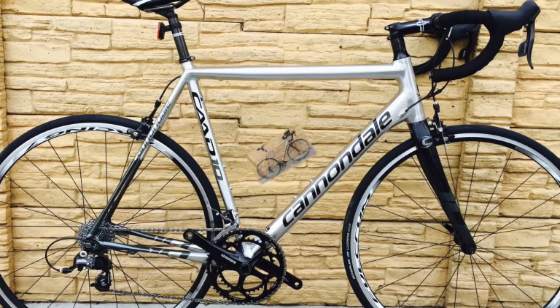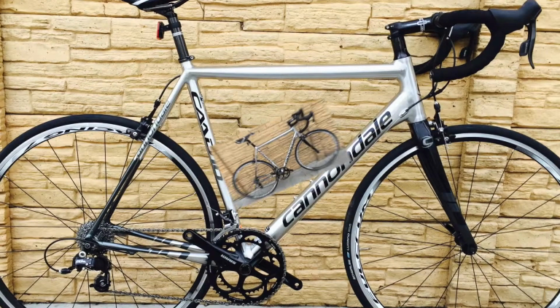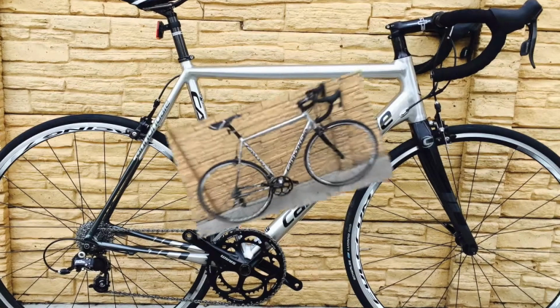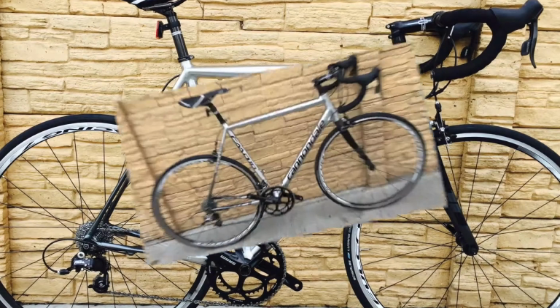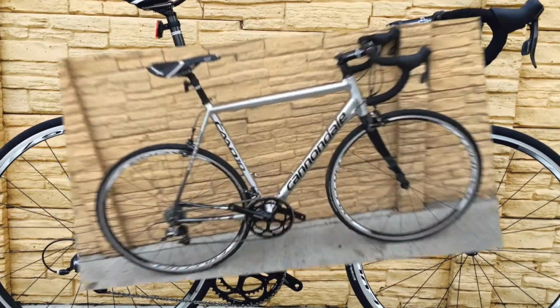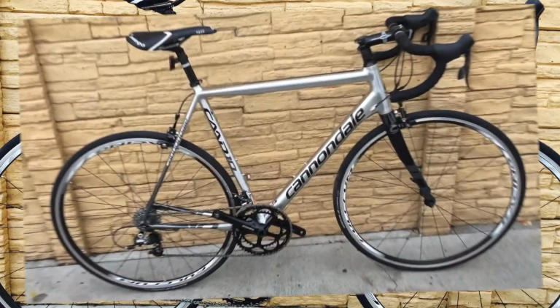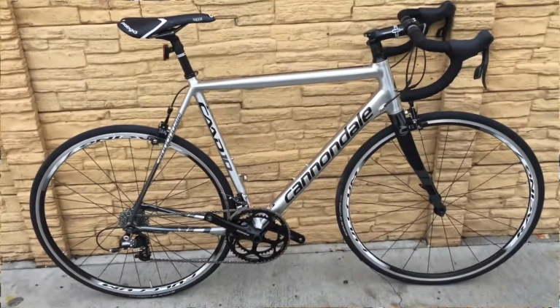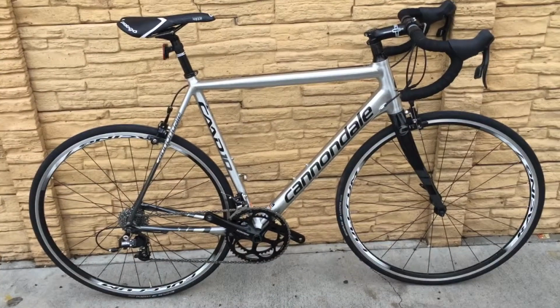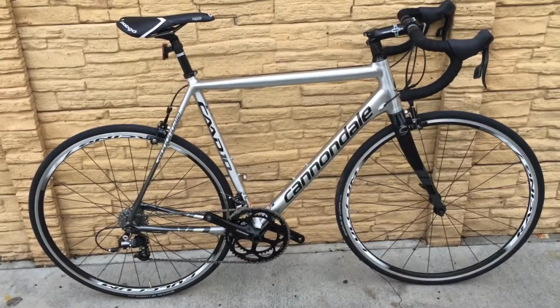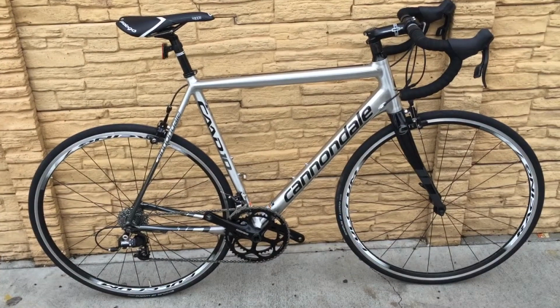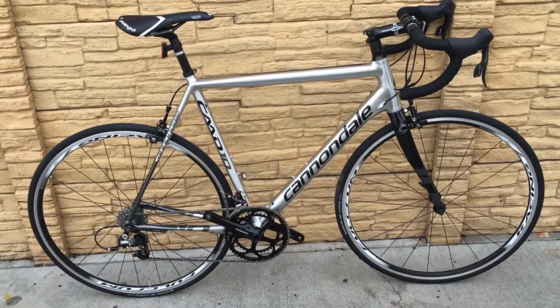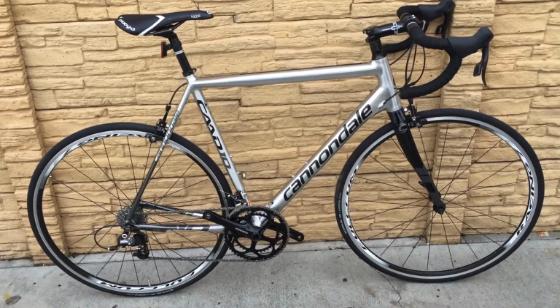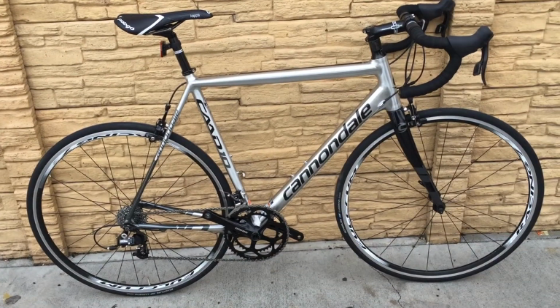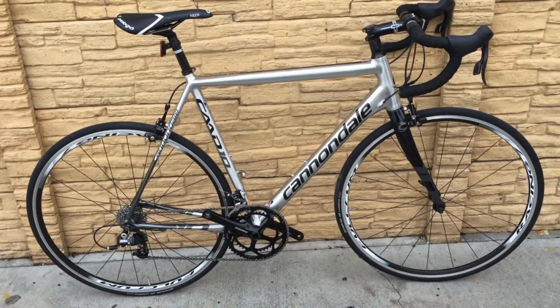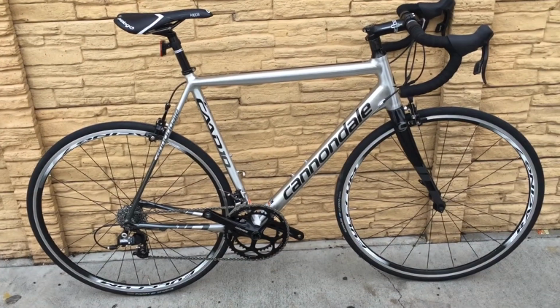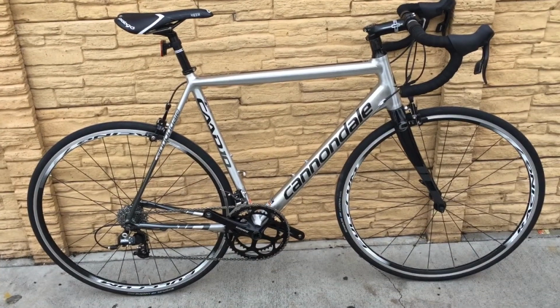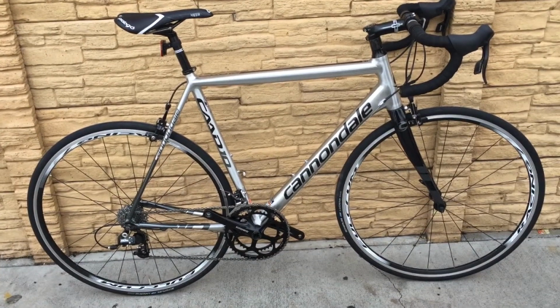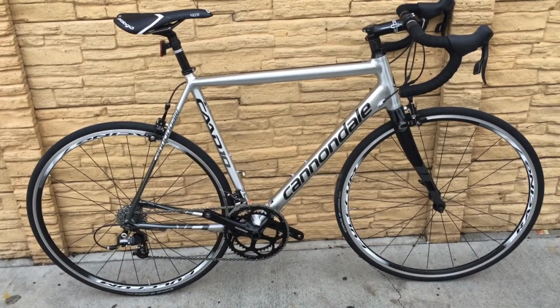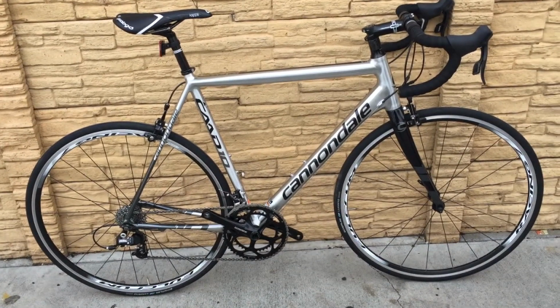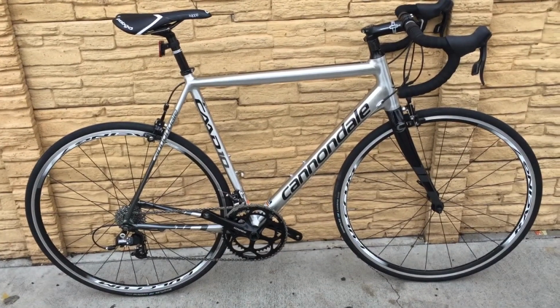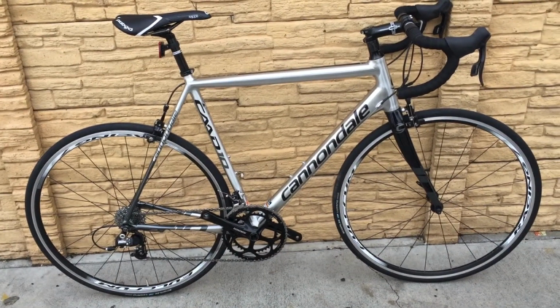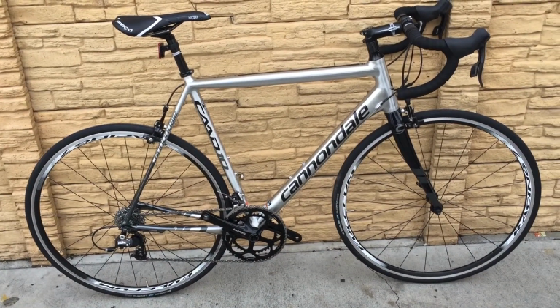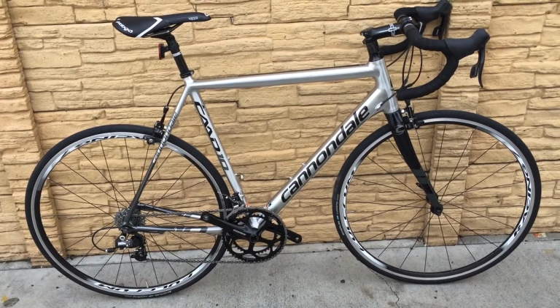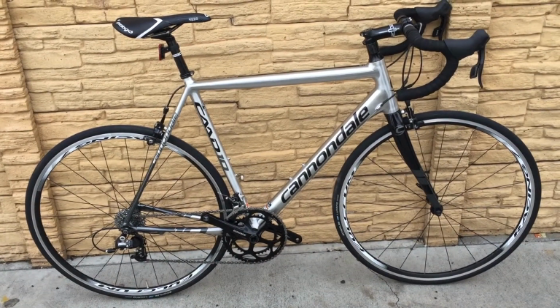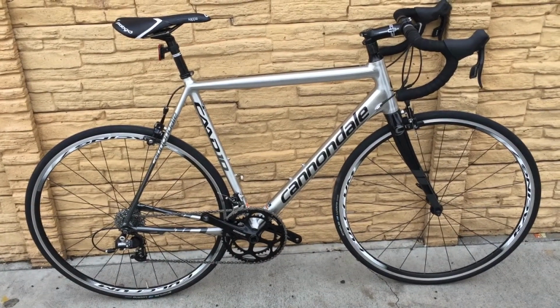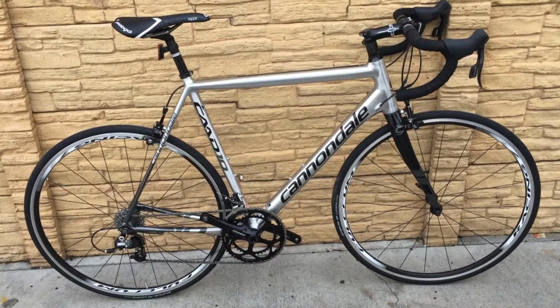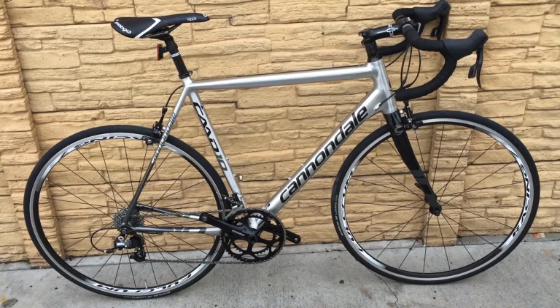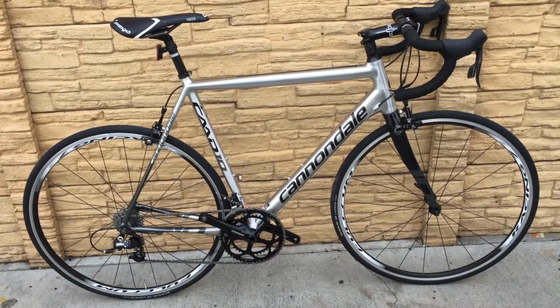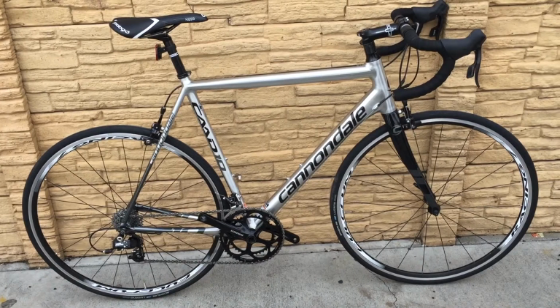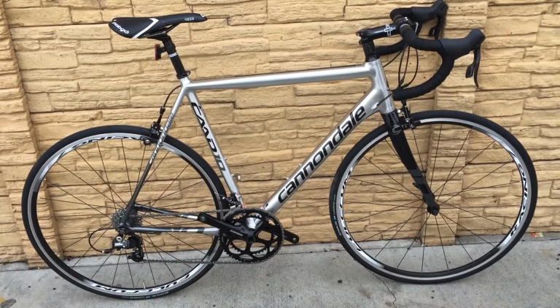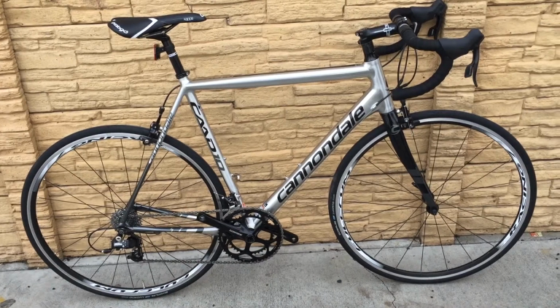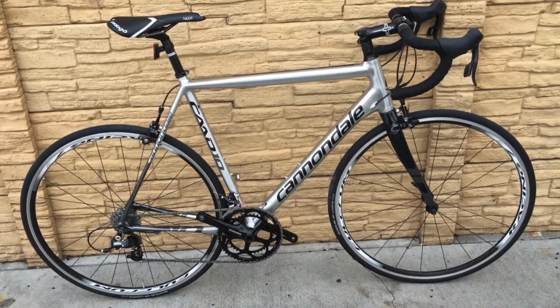Hello everyone, this is a 58 centimeter Cannondale CAD-10. It's an aluminum frame with a carbon fiber fork.